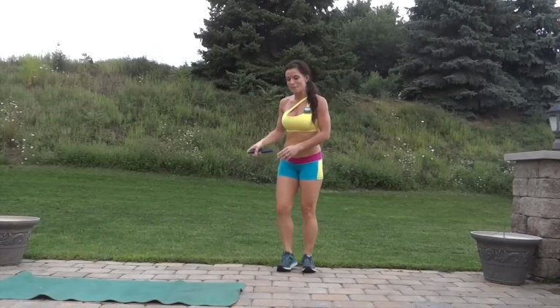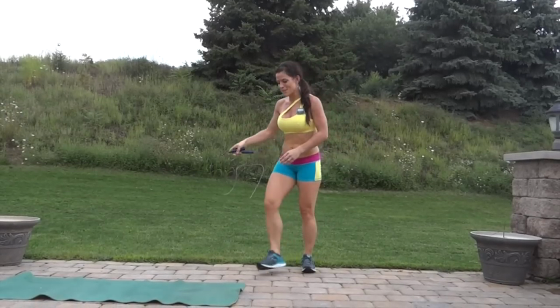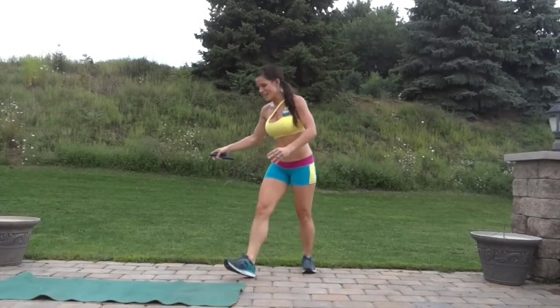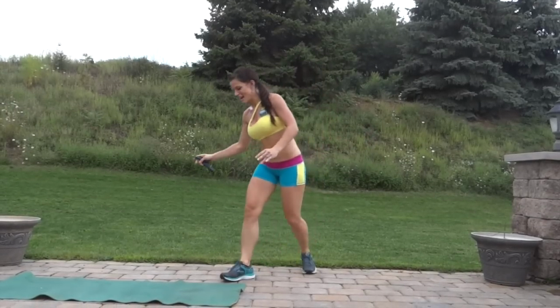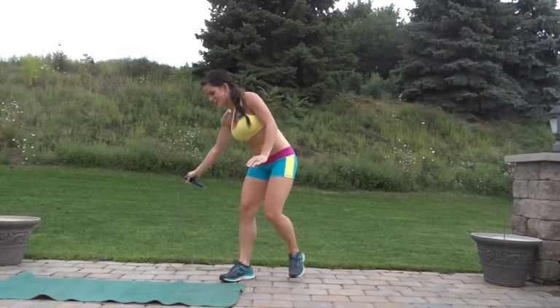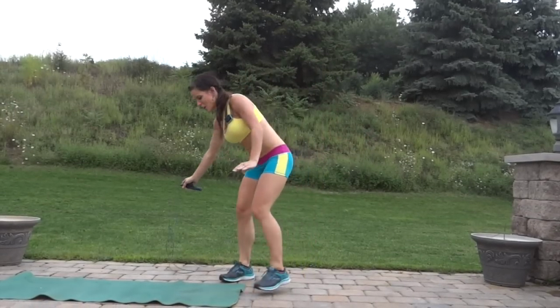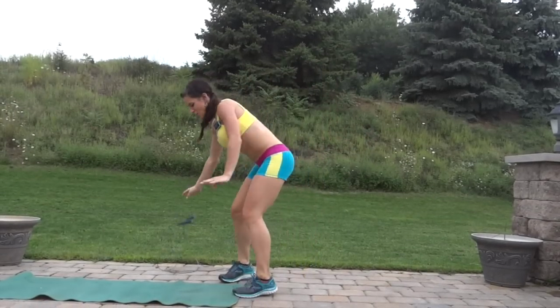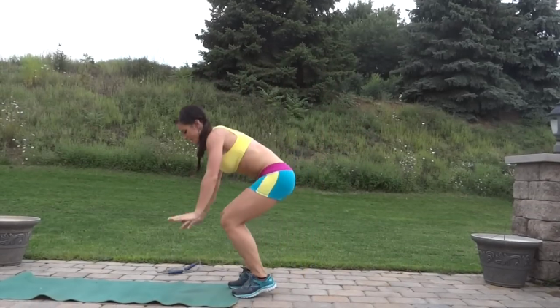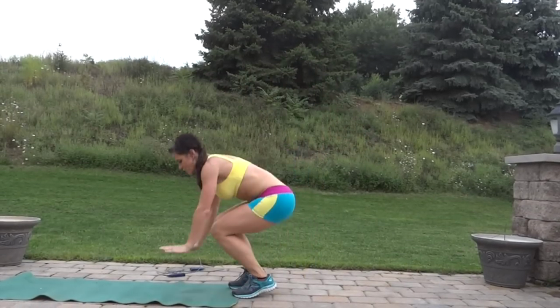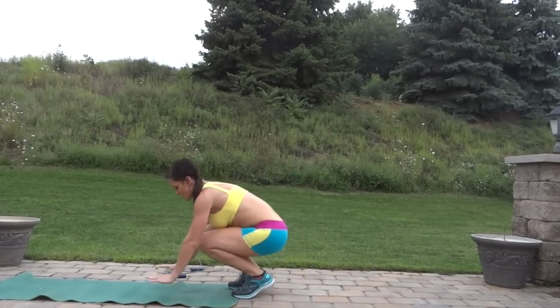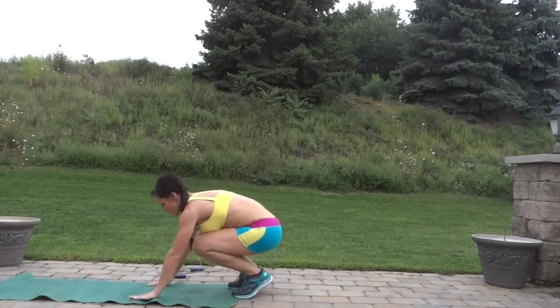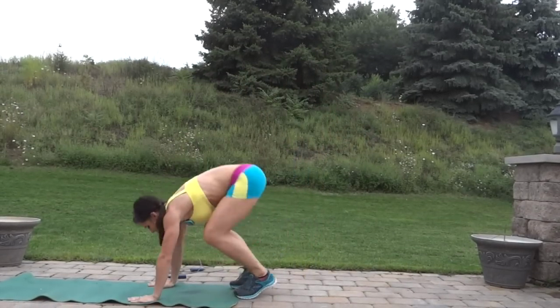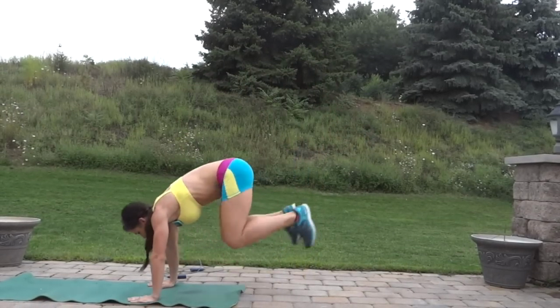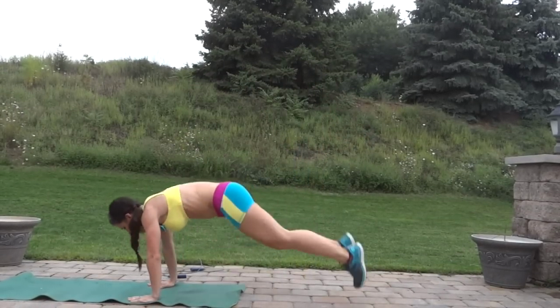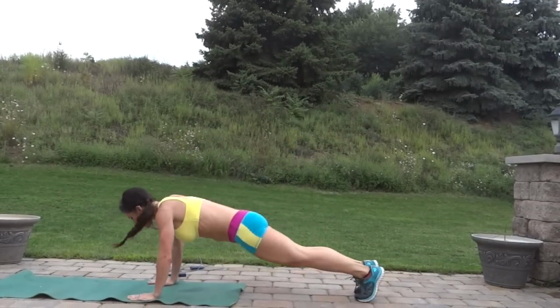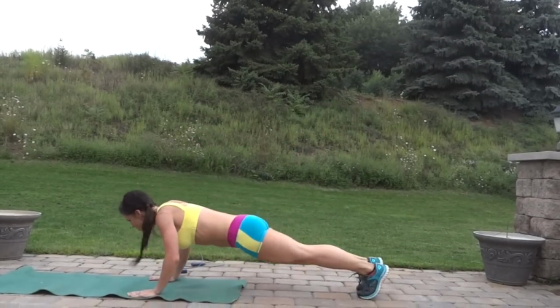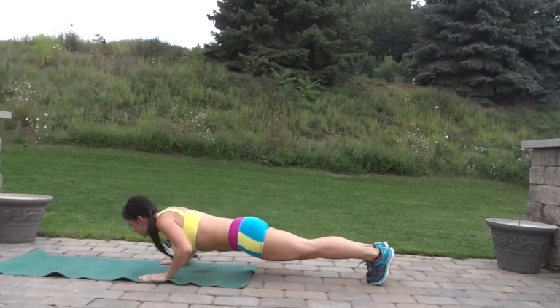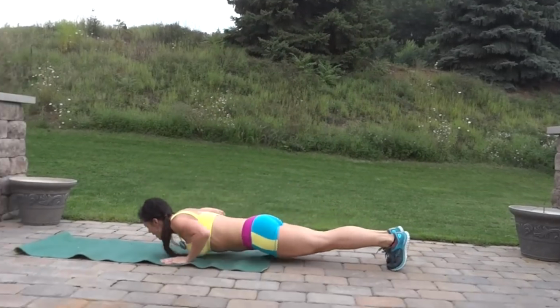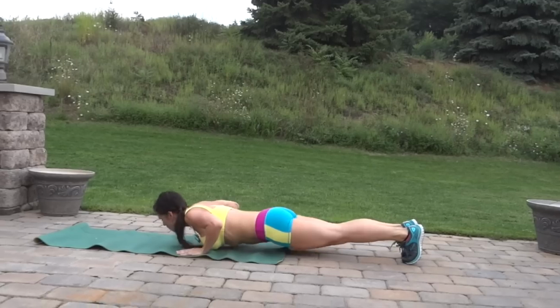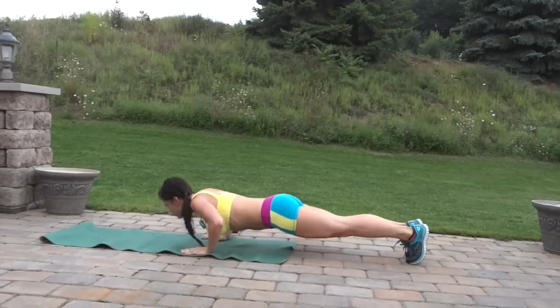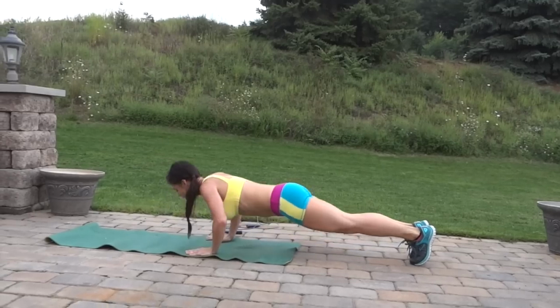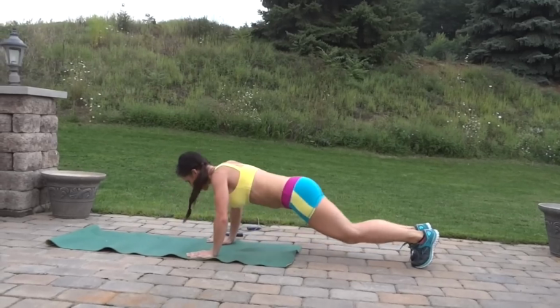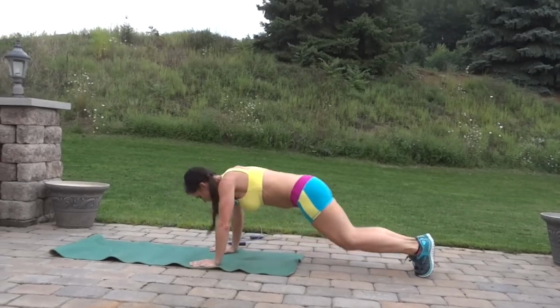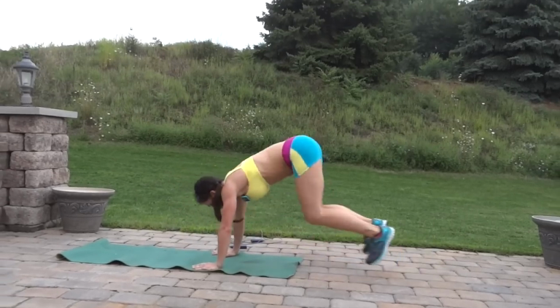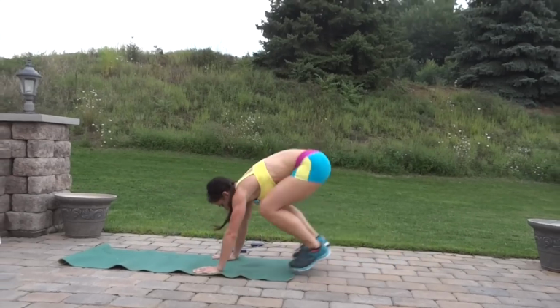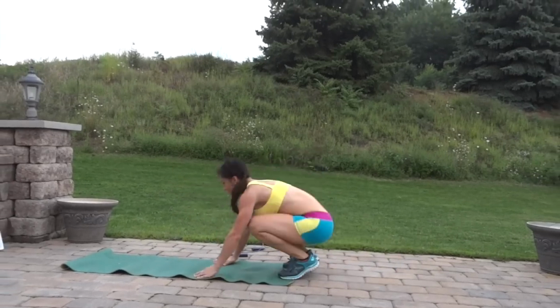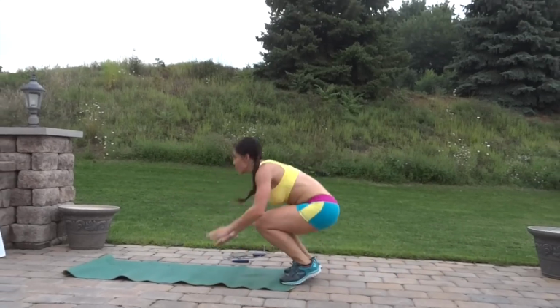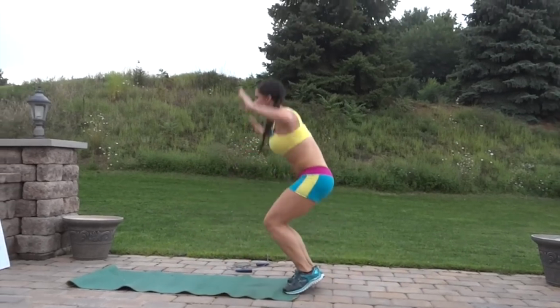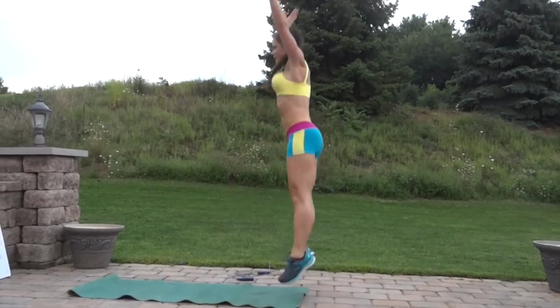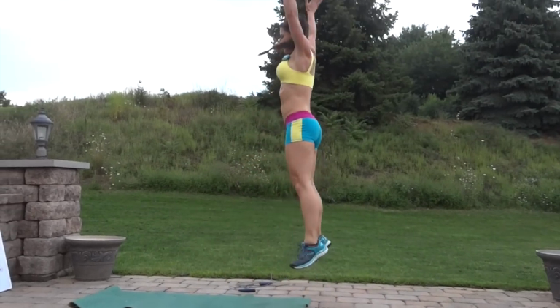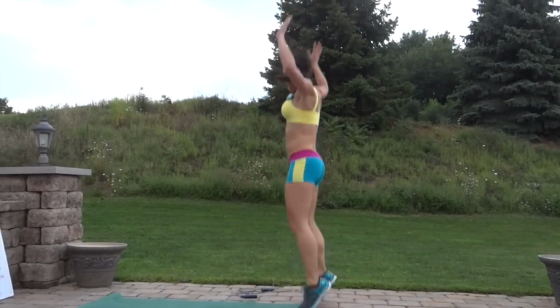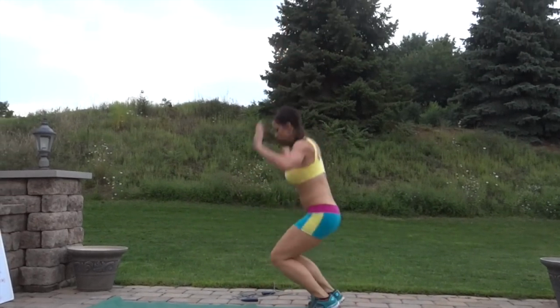Burpees are next. Right into it. Jump, squat down, jump out, push up. Jump forward and up.